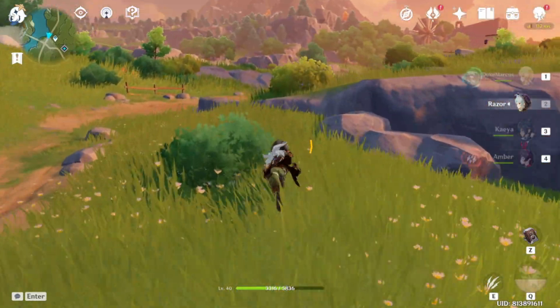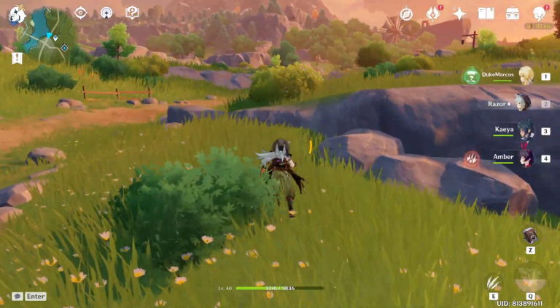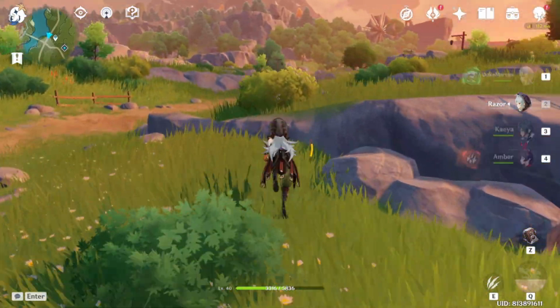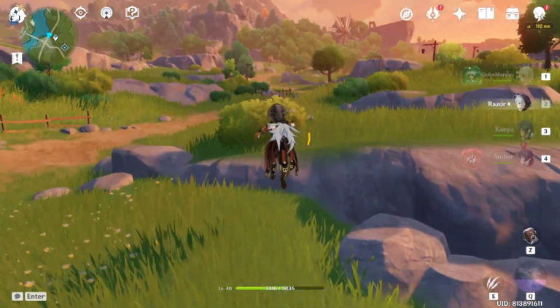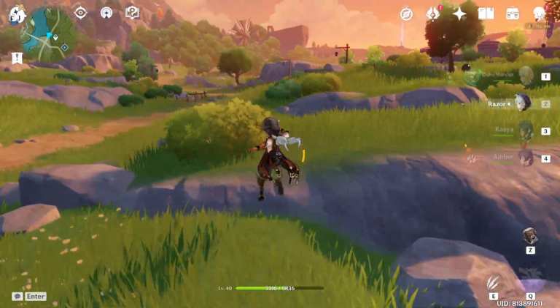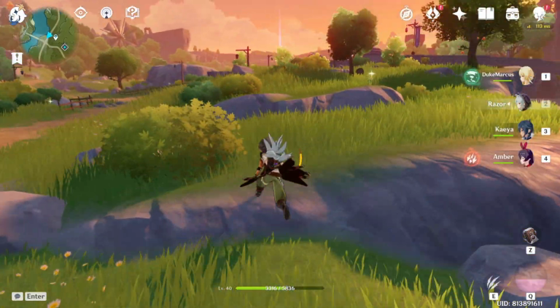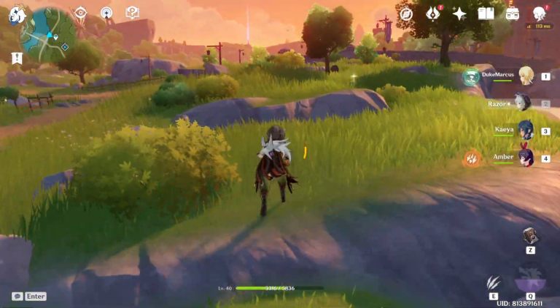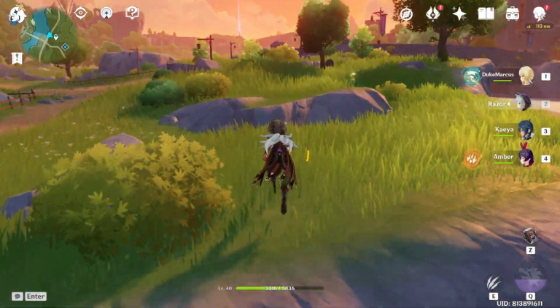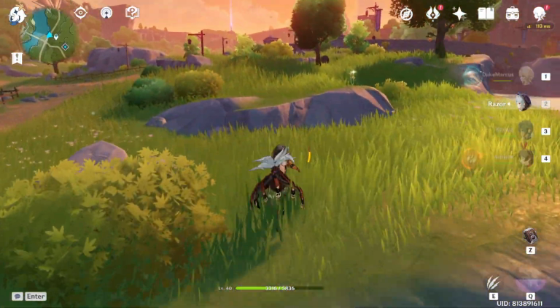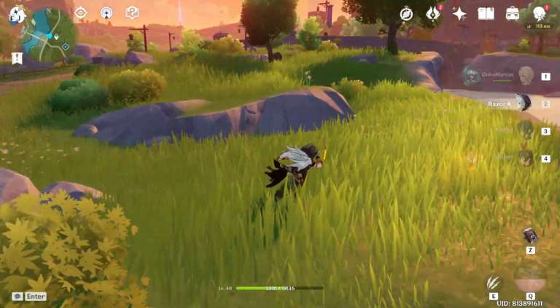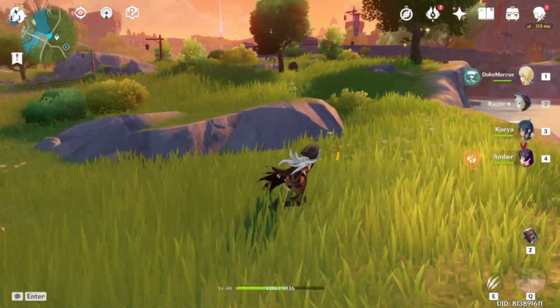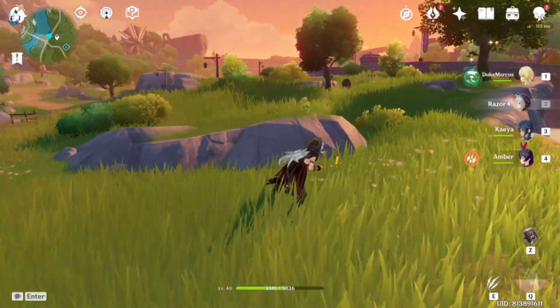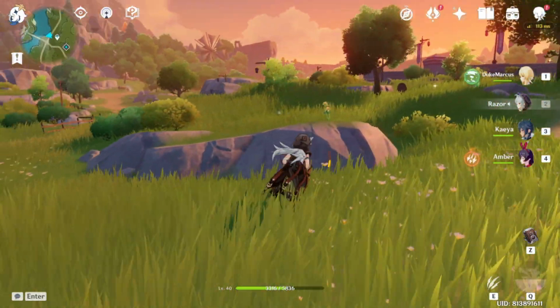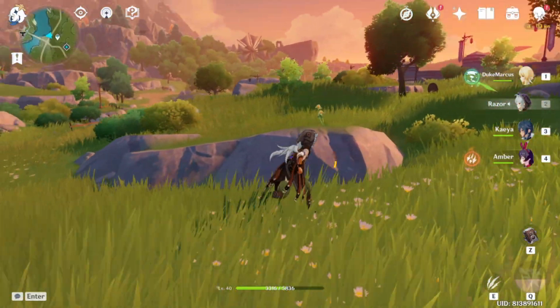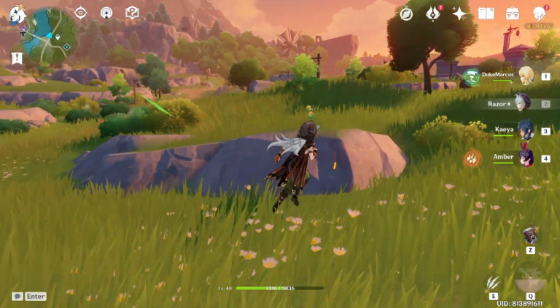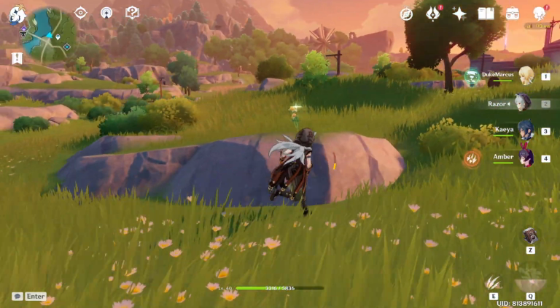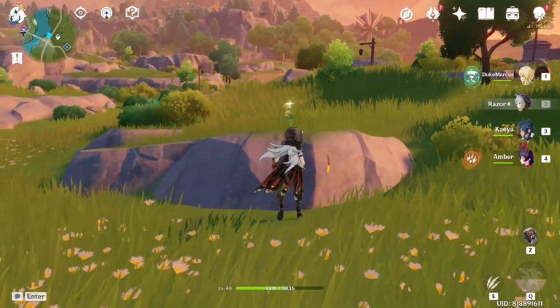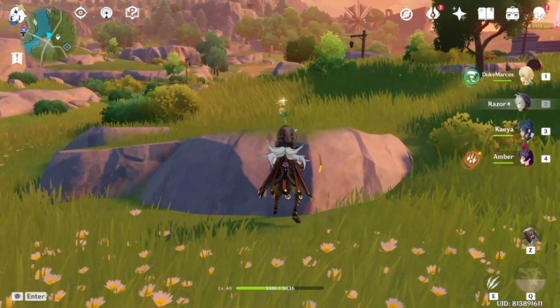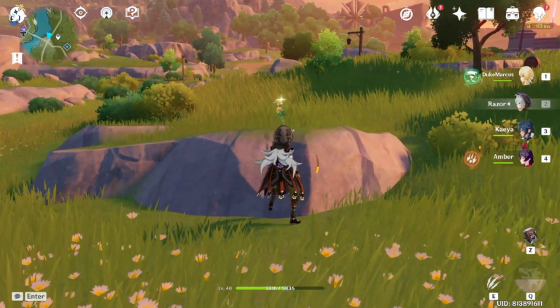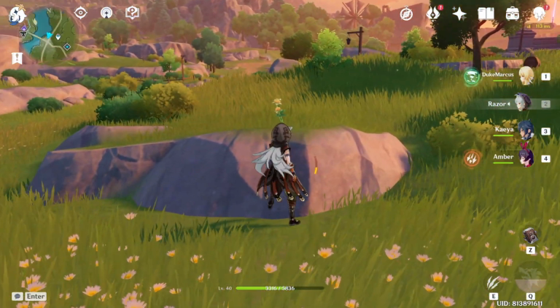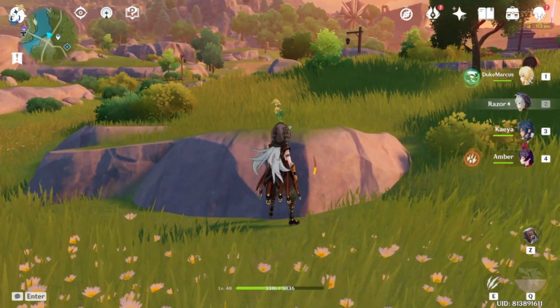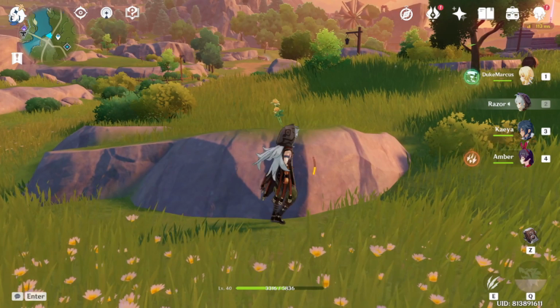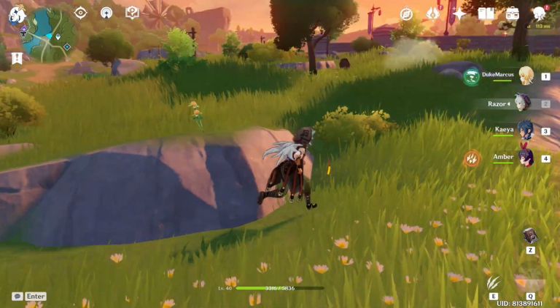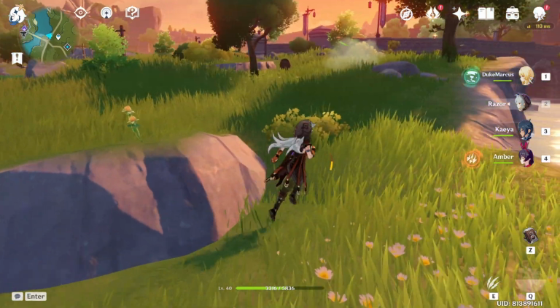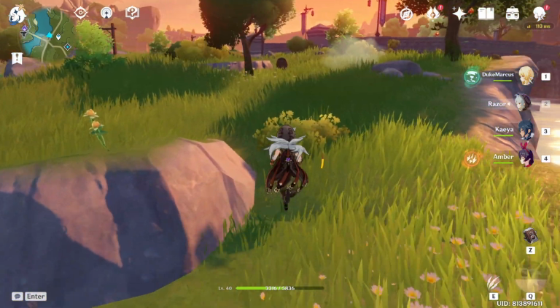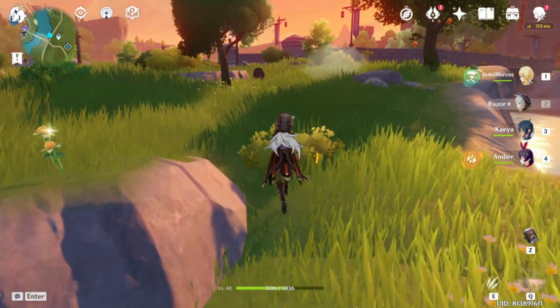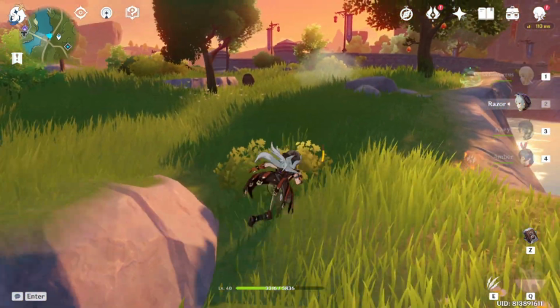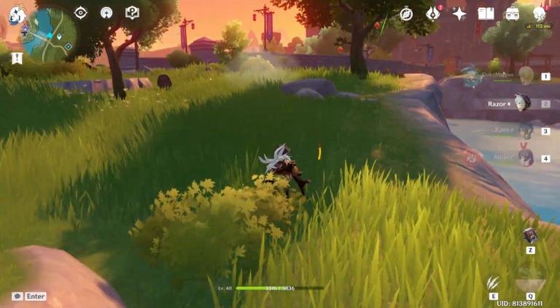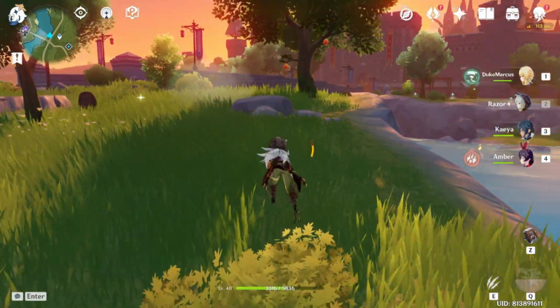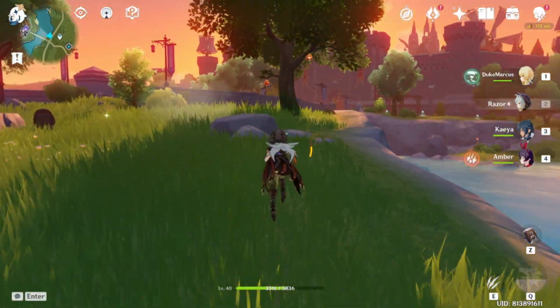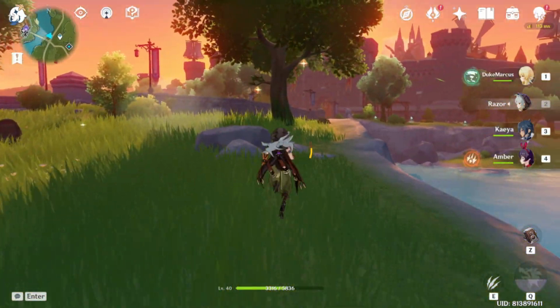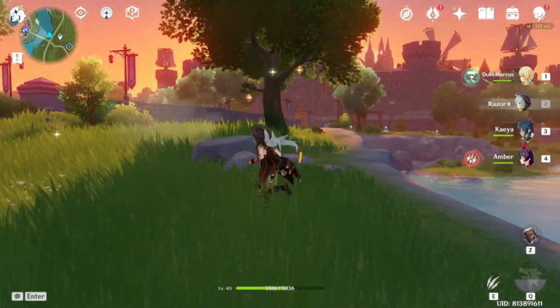After which you come up here and you can see on the rocks over here is a sweet flower. This counts and it is the sixth item.